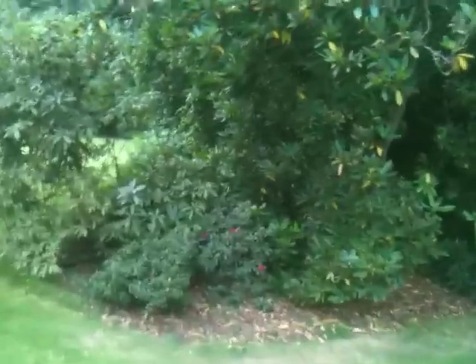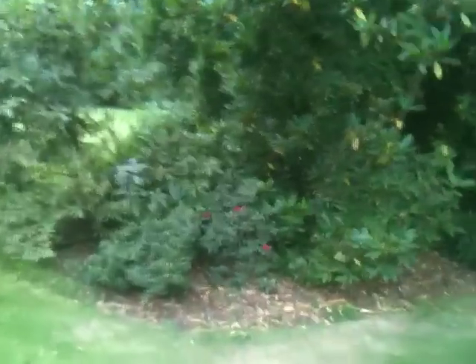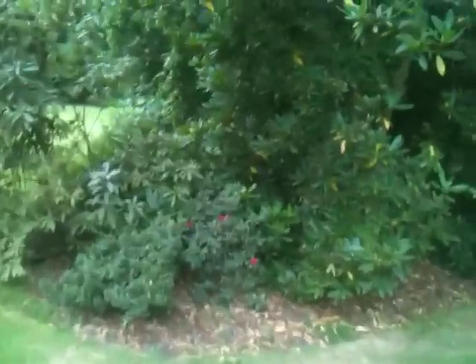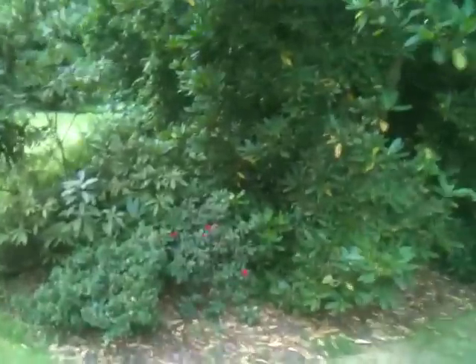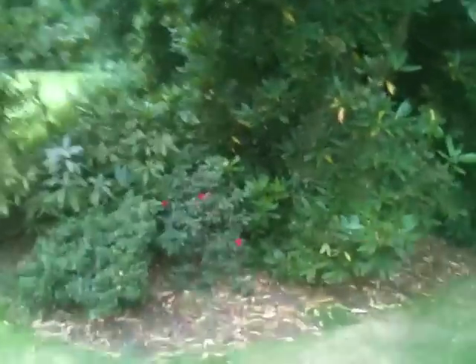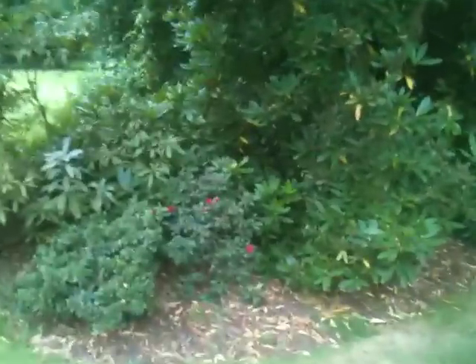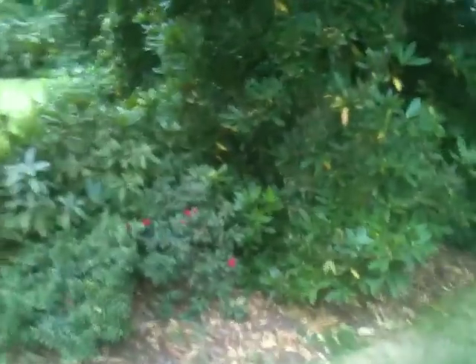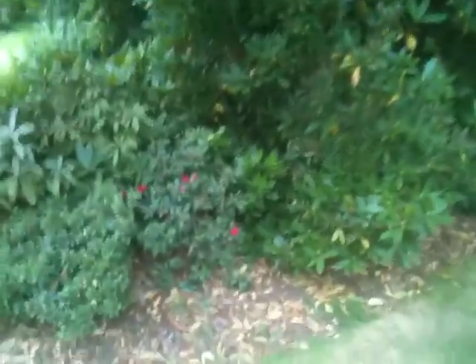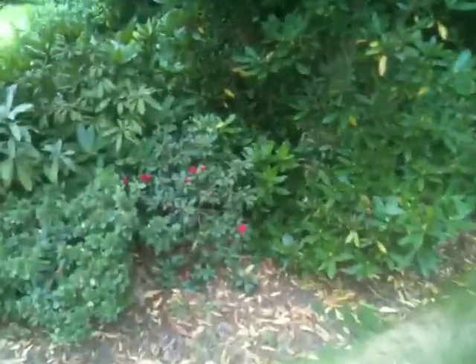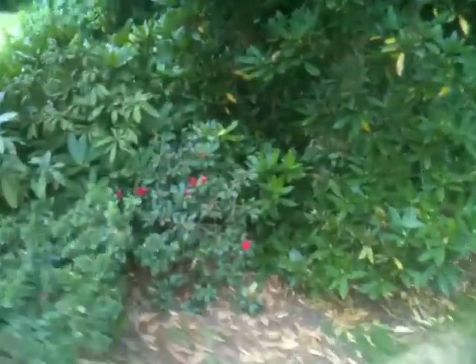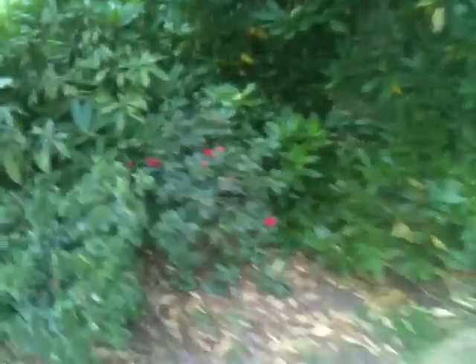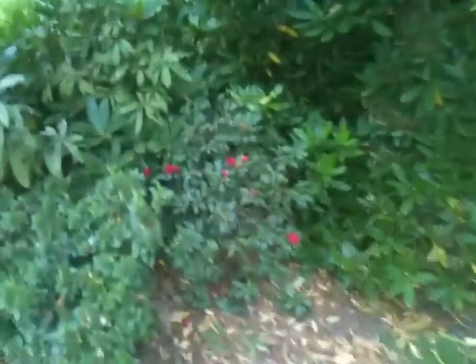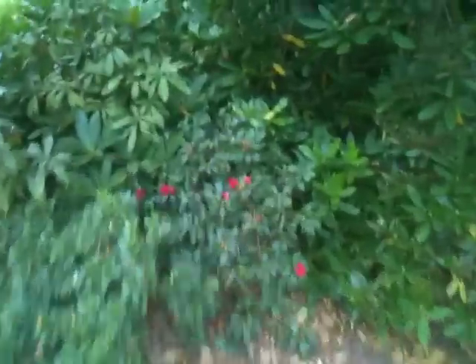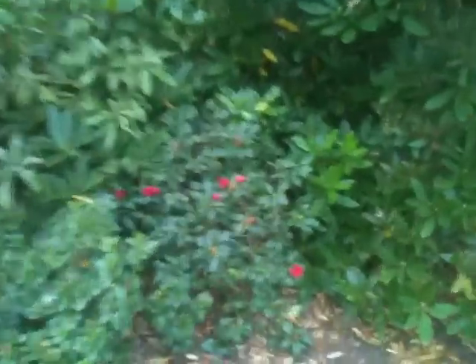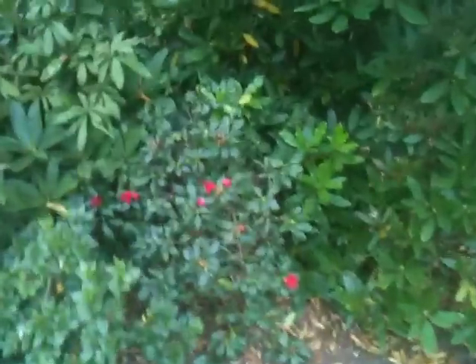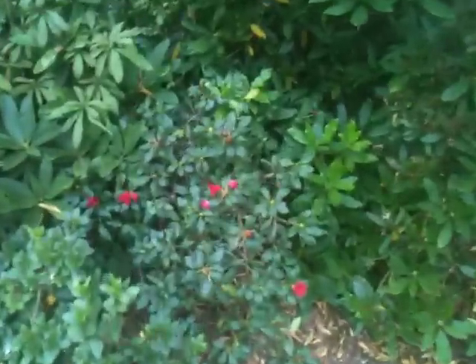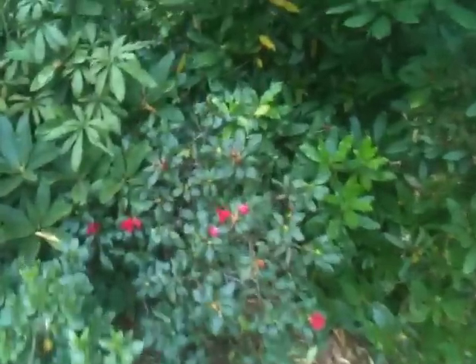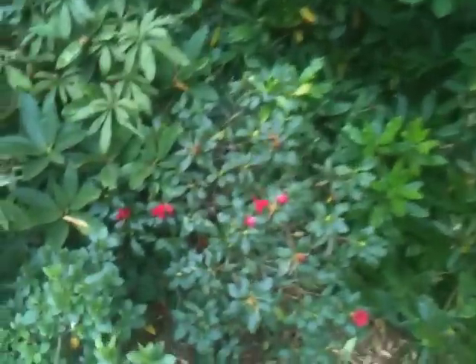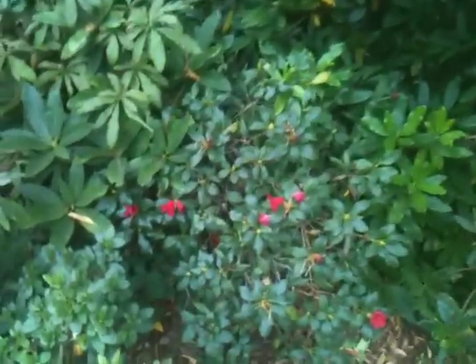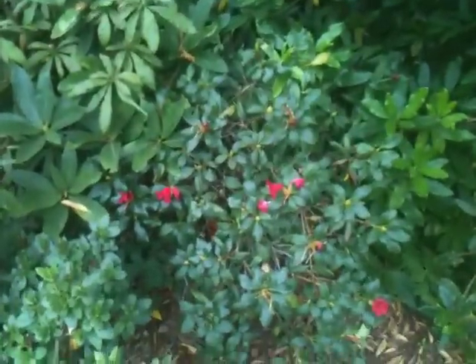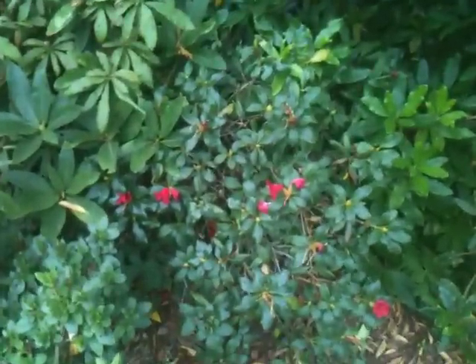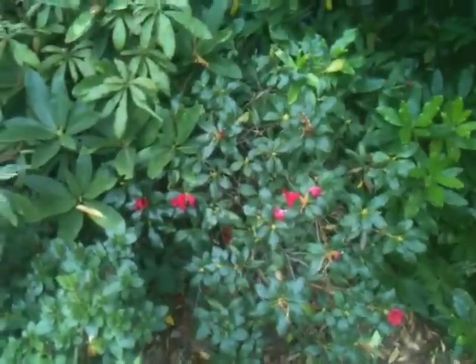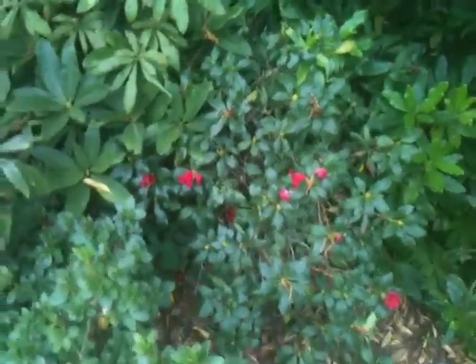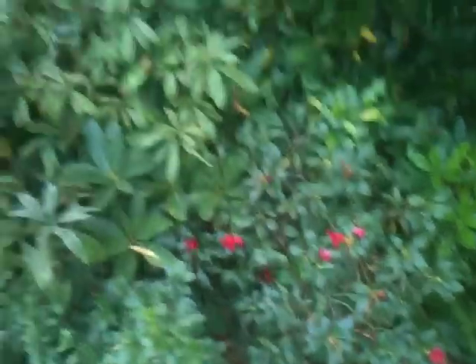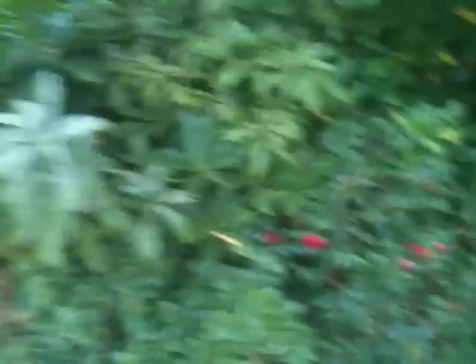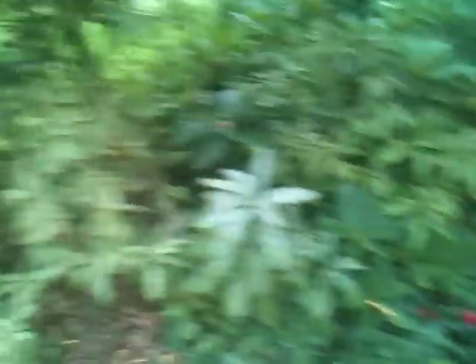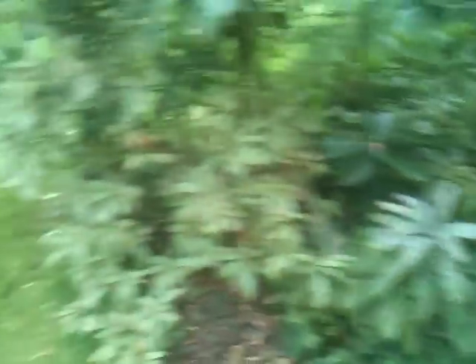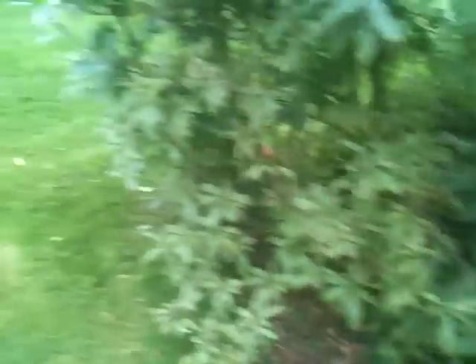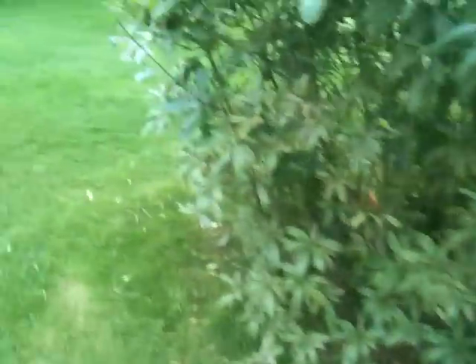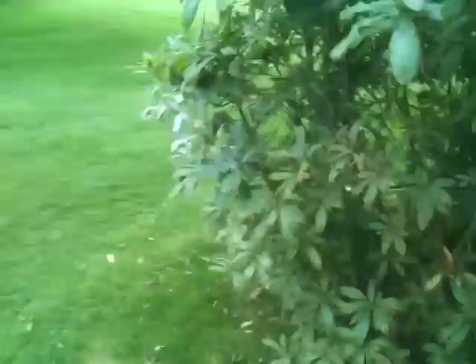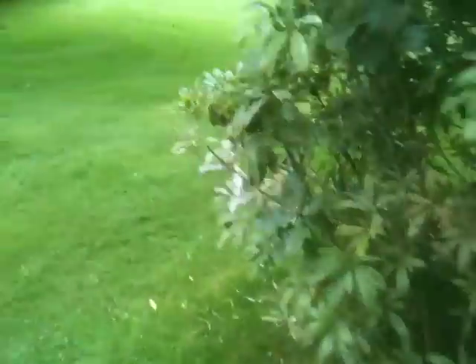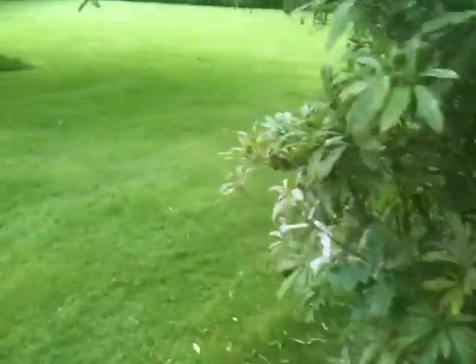A silly late rhododendron there, just coming out in flower. I don't know why.